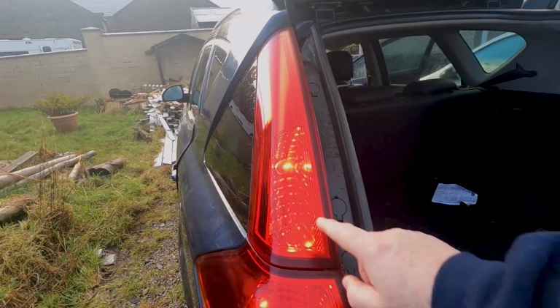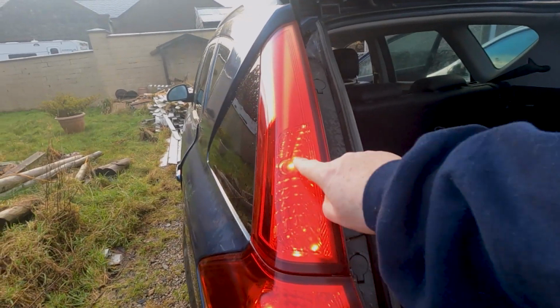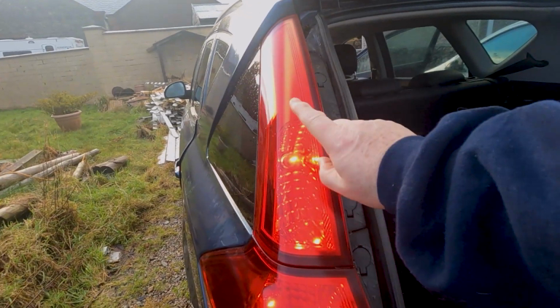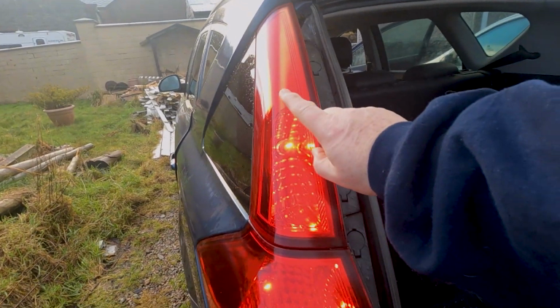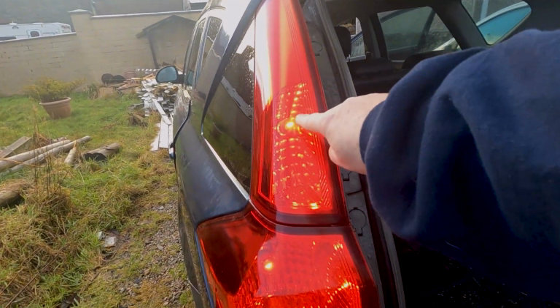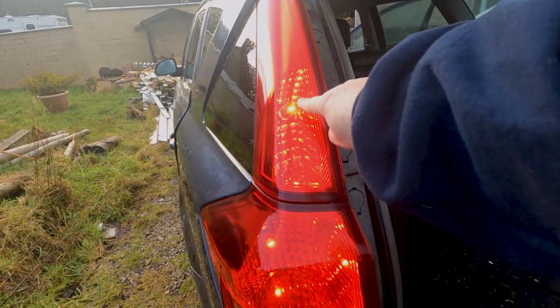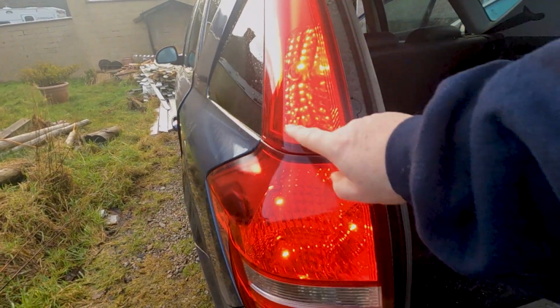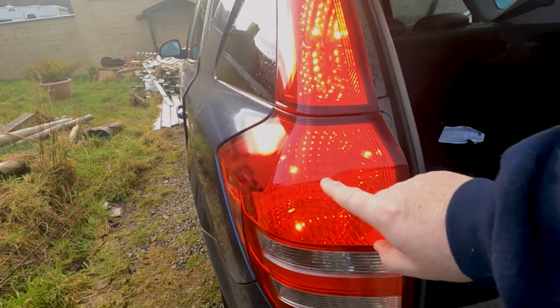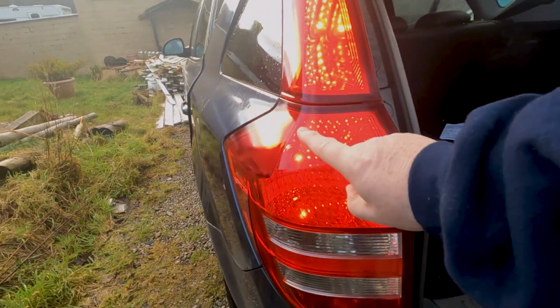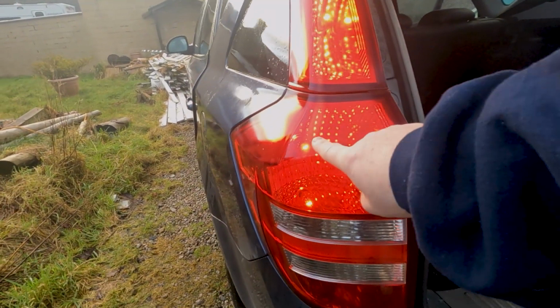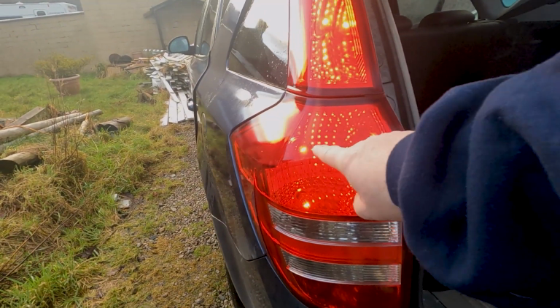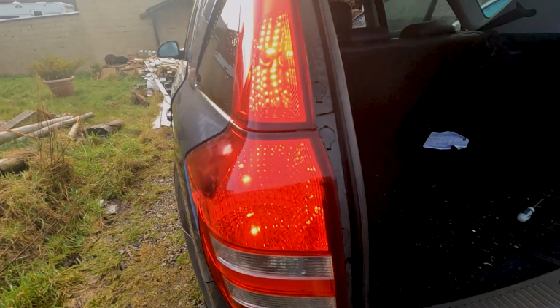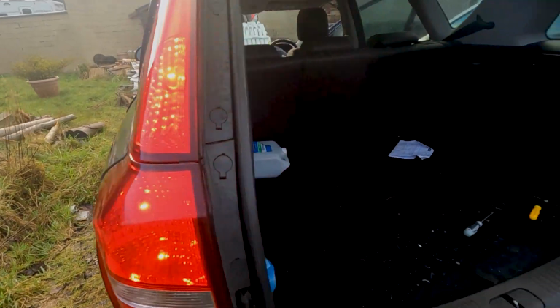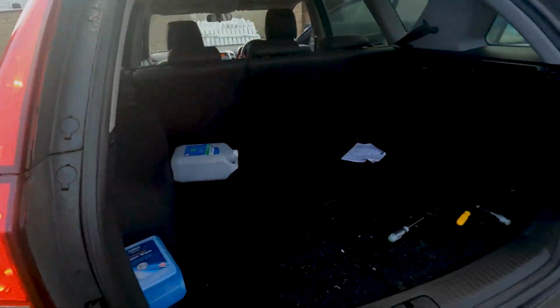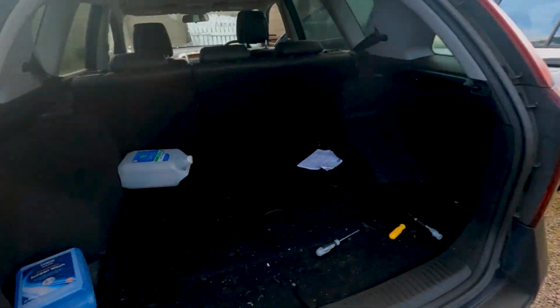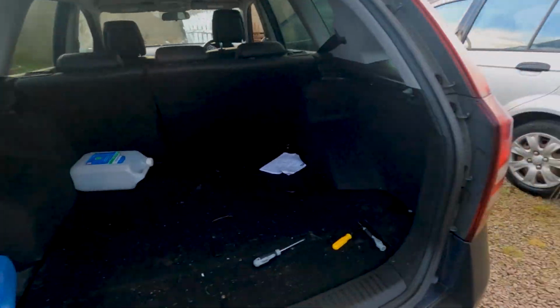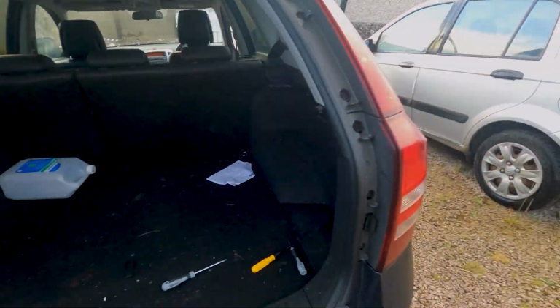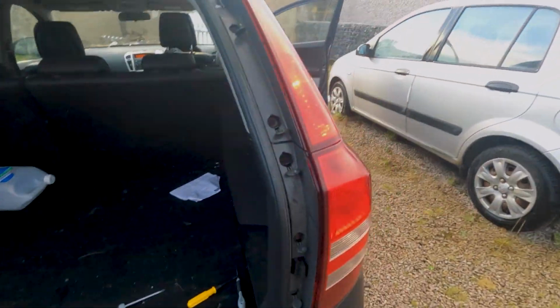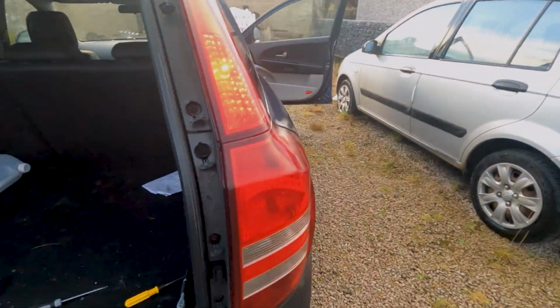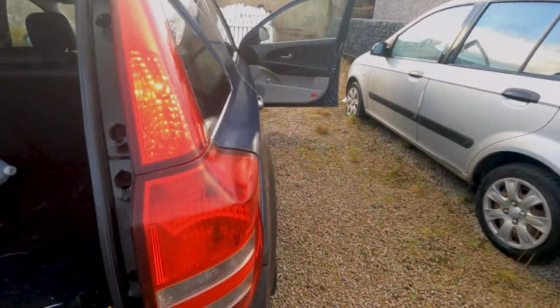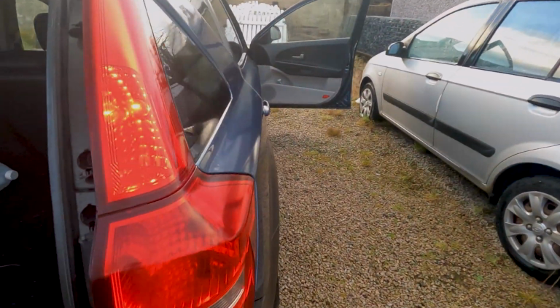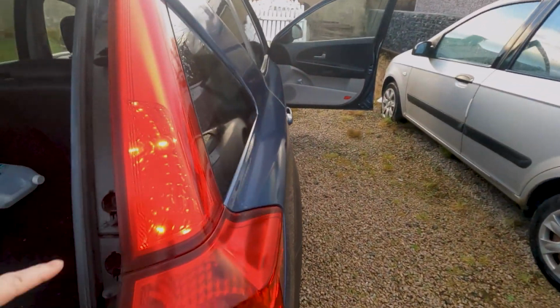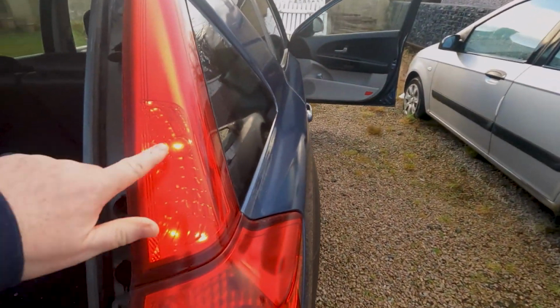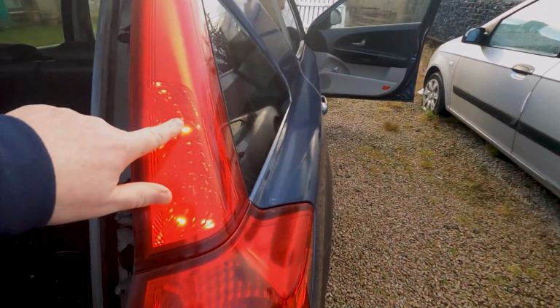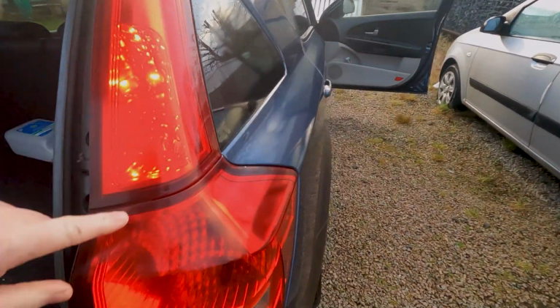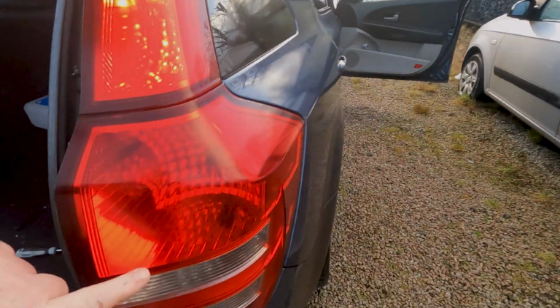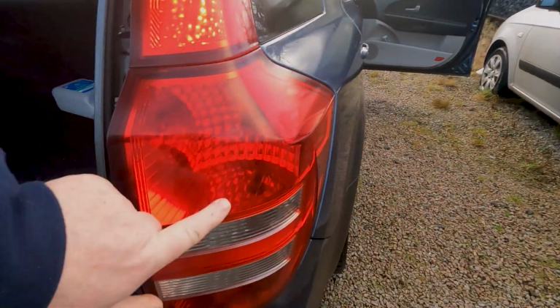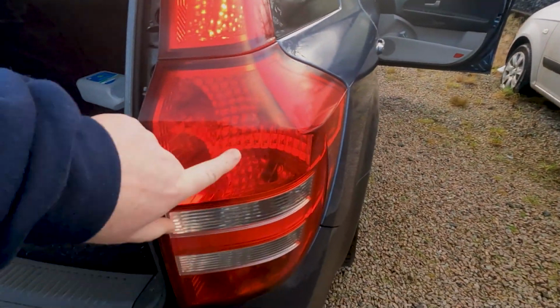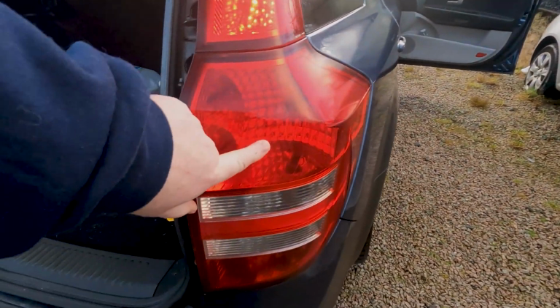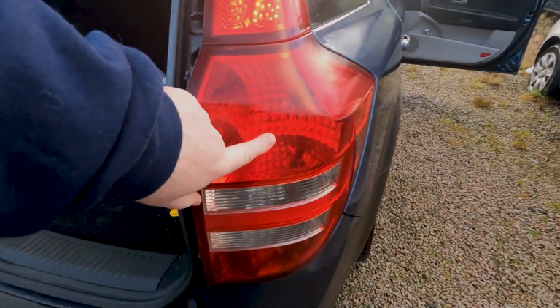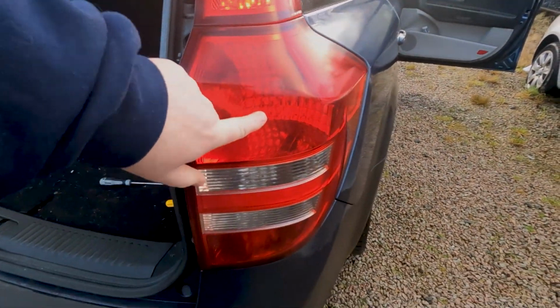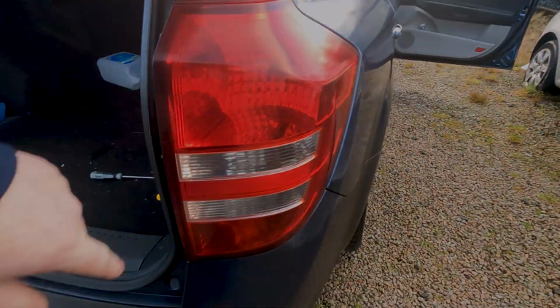Okay guys, so you can see that one's on, that one's on — I want to come right to this side — that one's on, and nothing's on there.